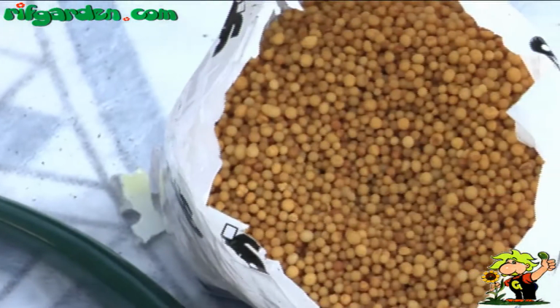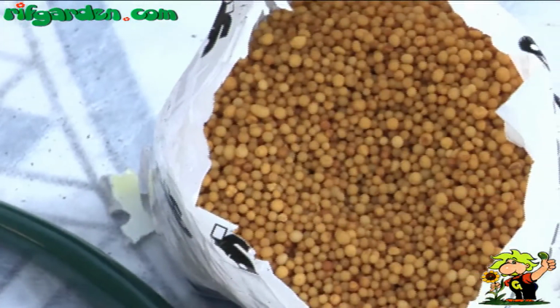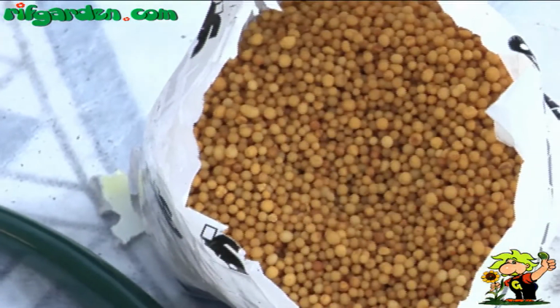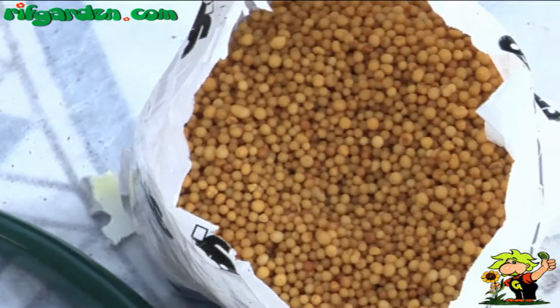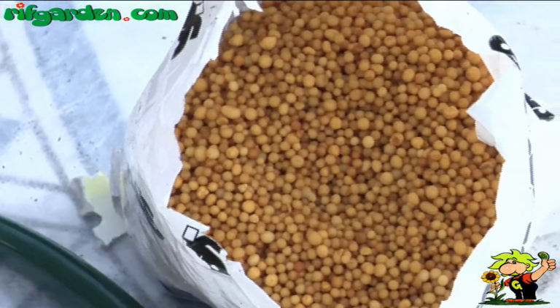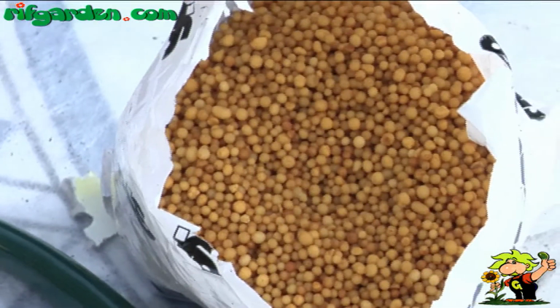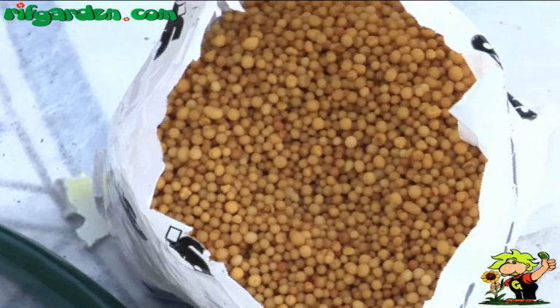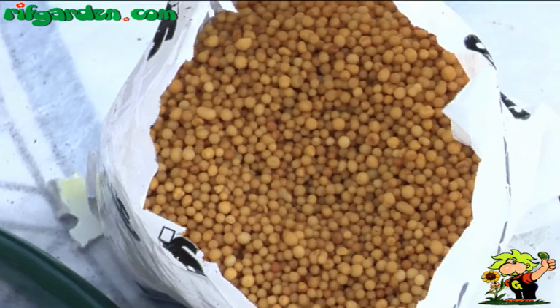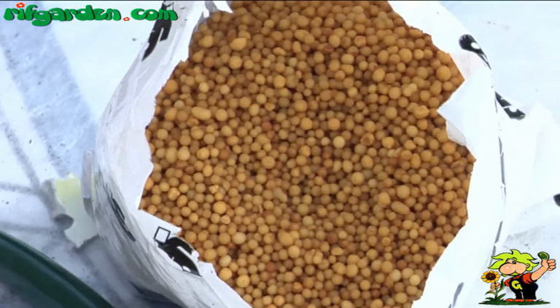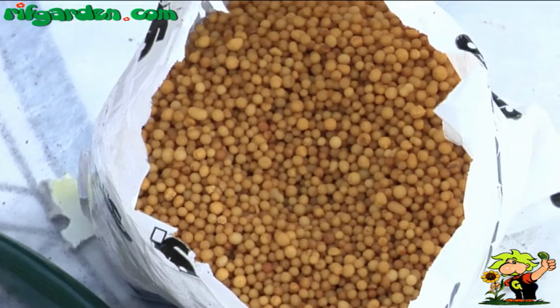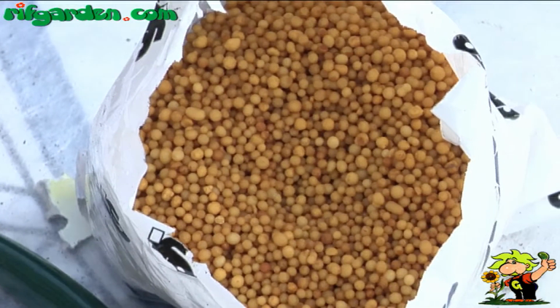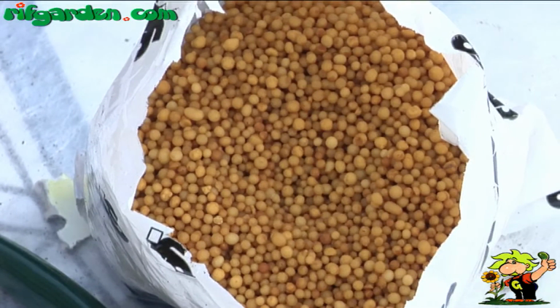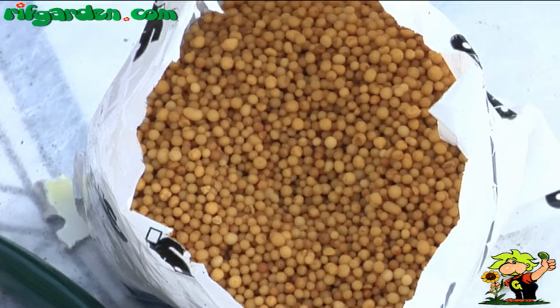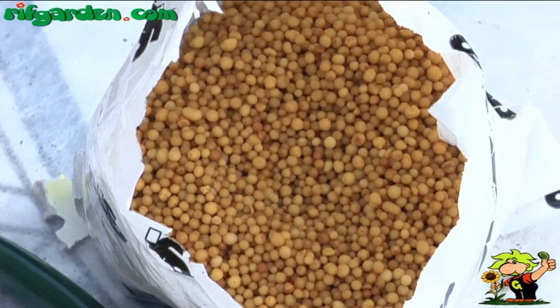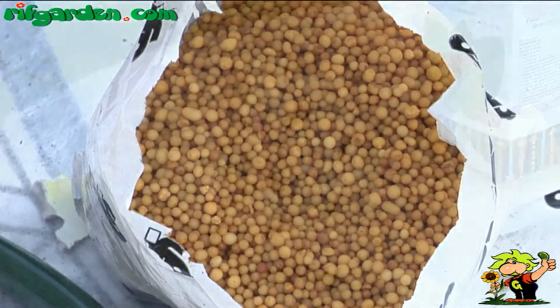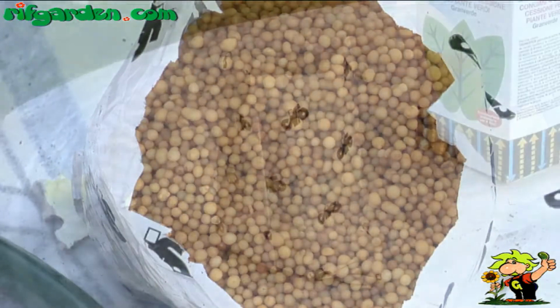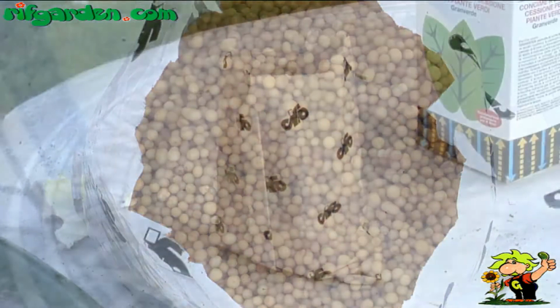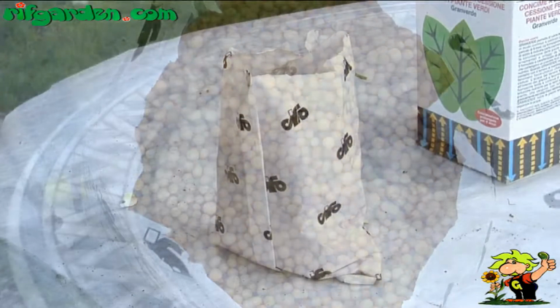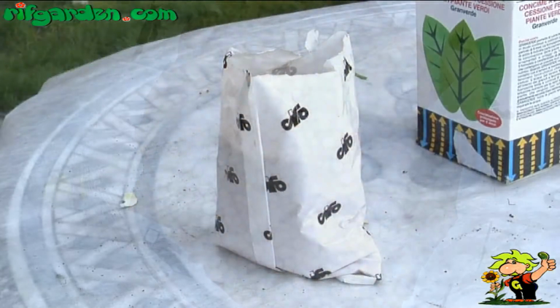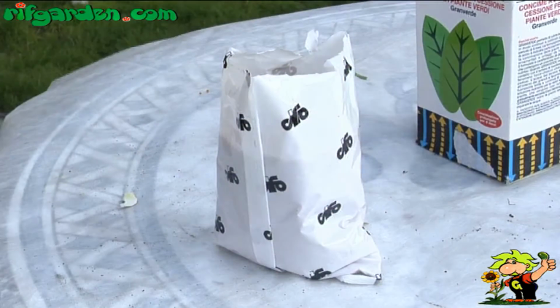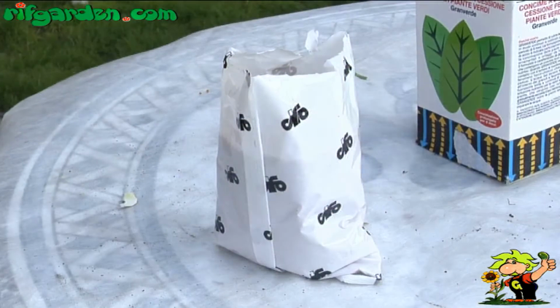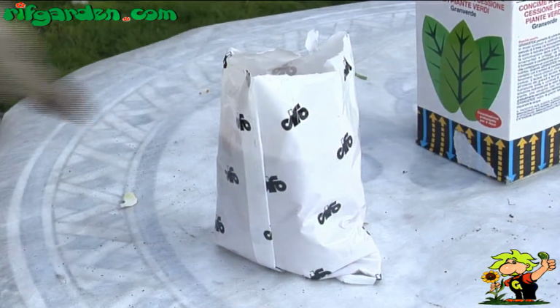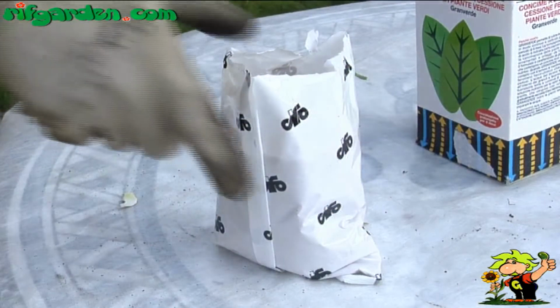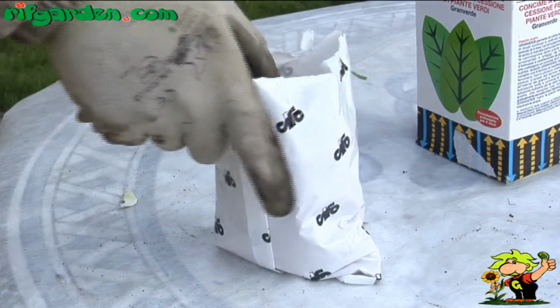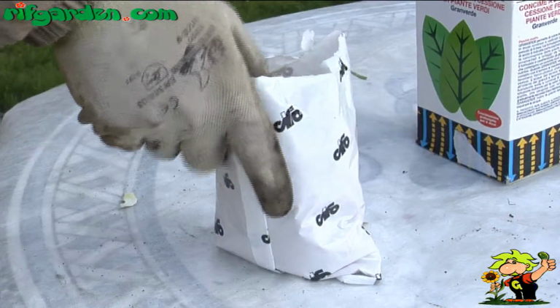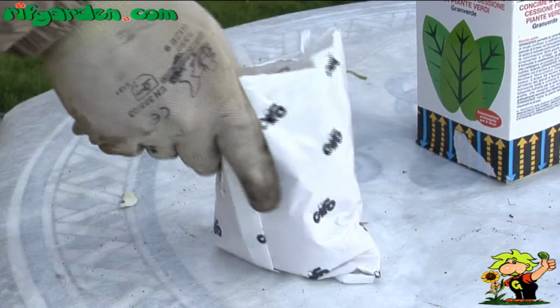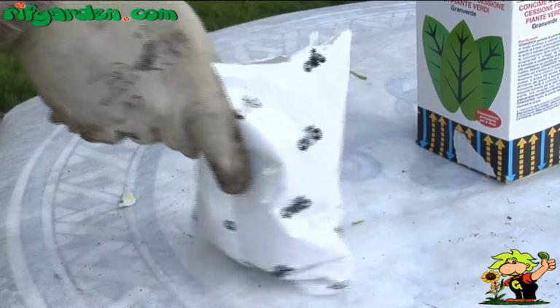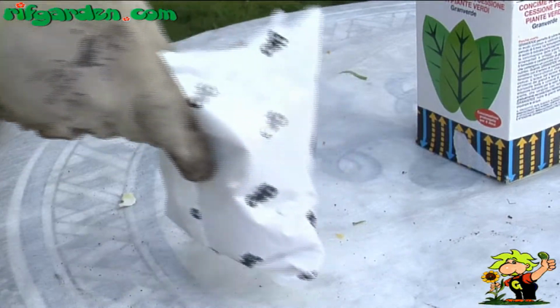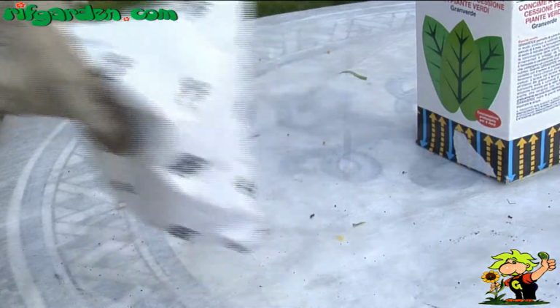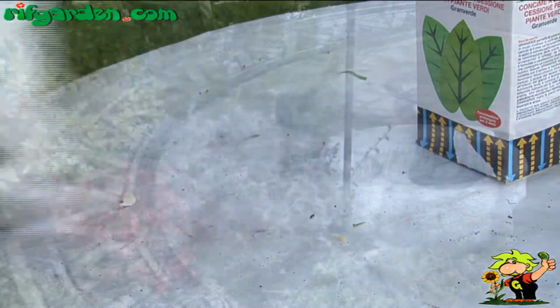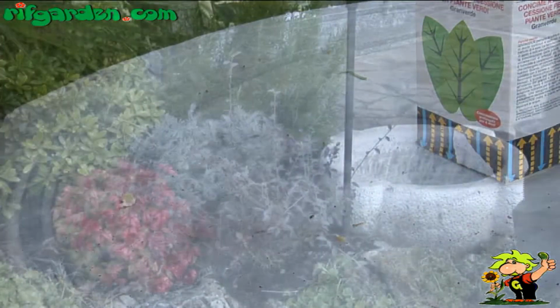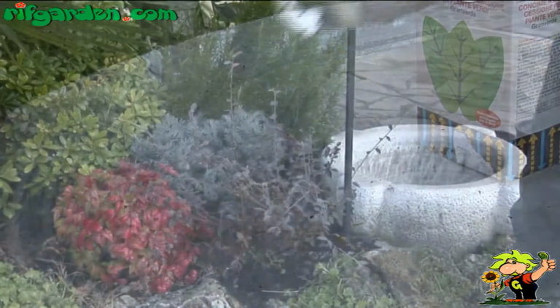In late winter, spread mature manure or granular slow-release fertilizer near the plants.